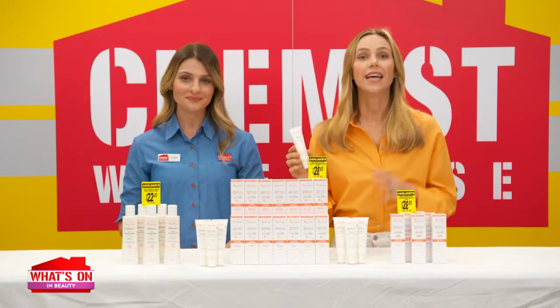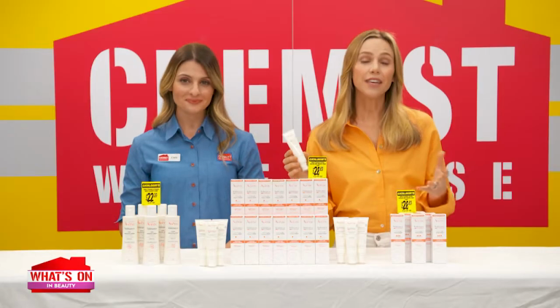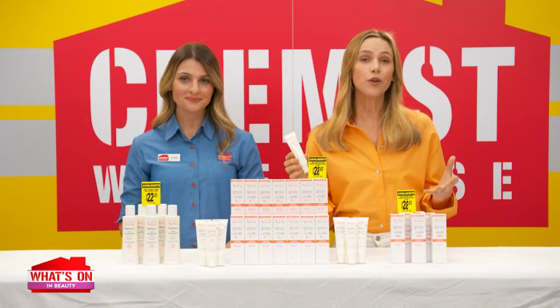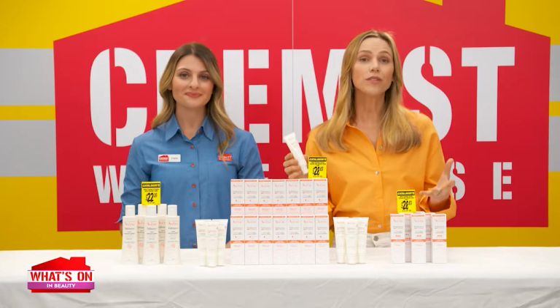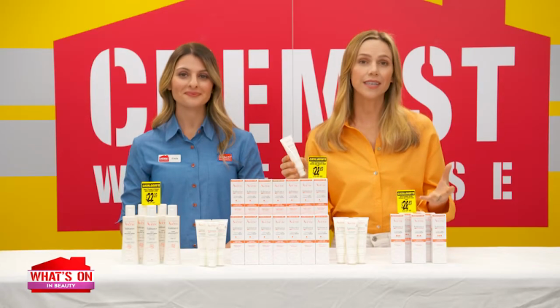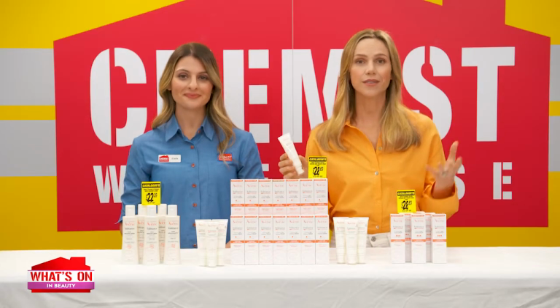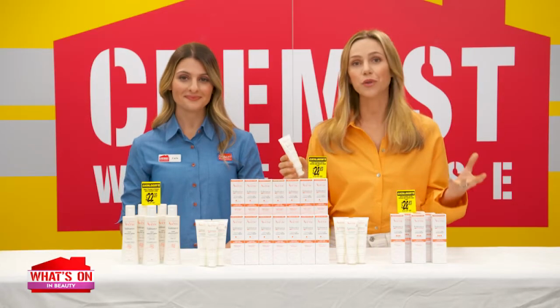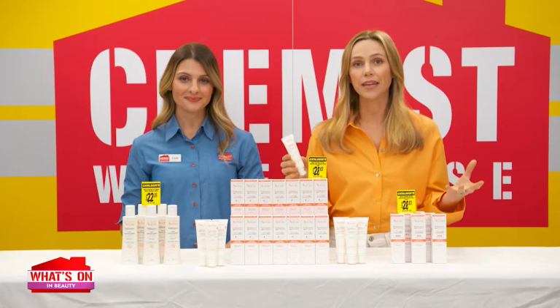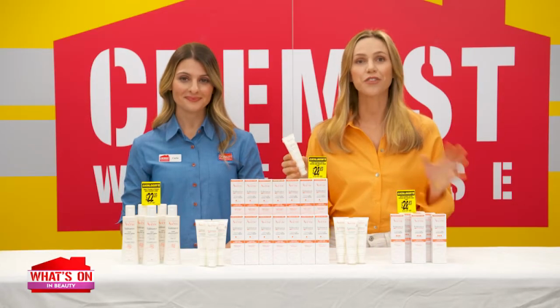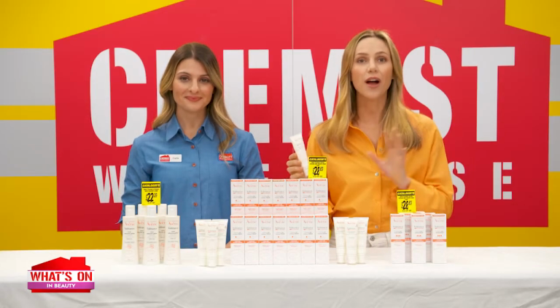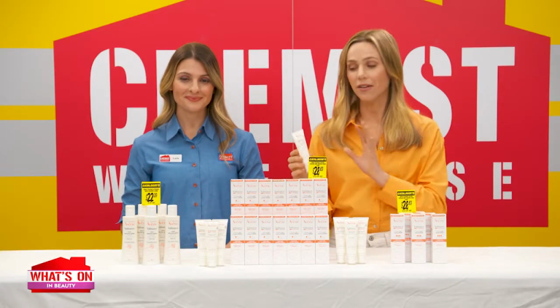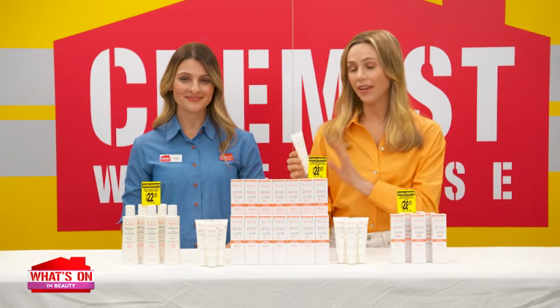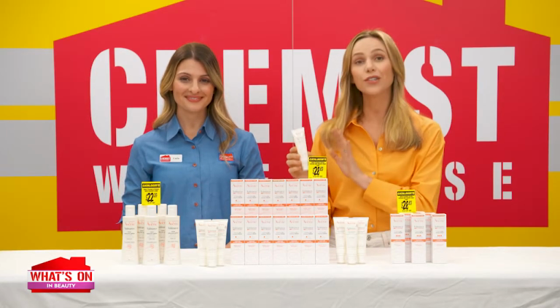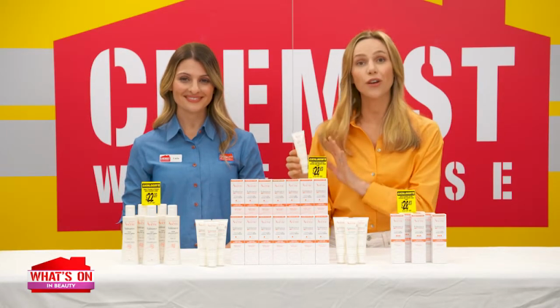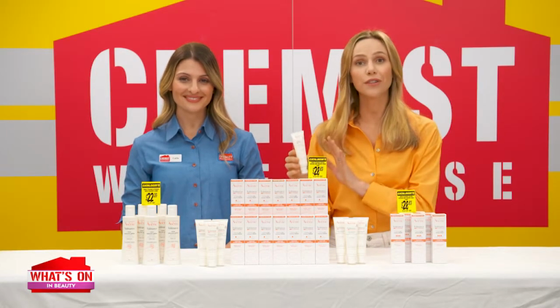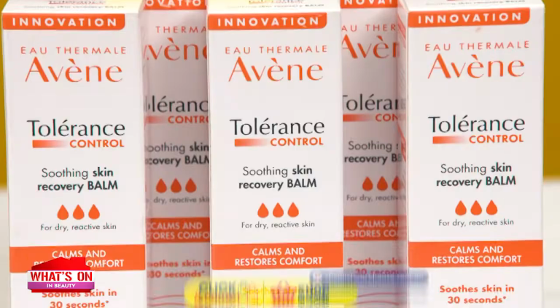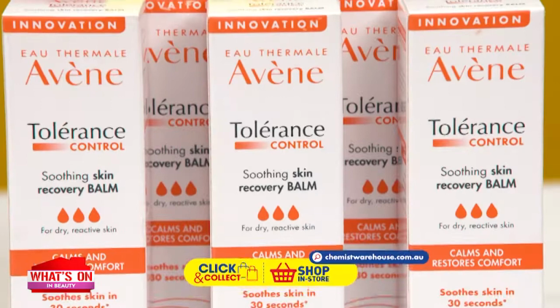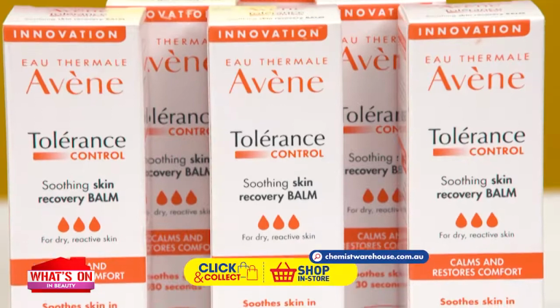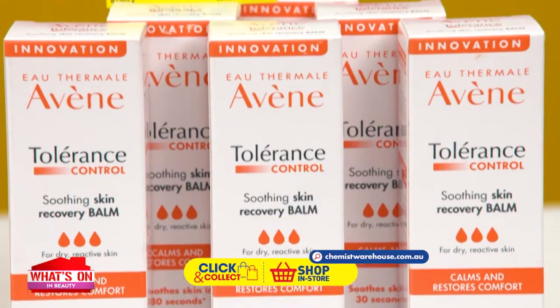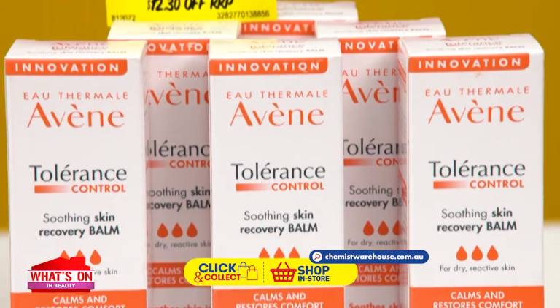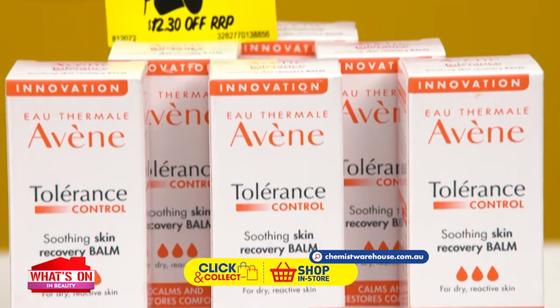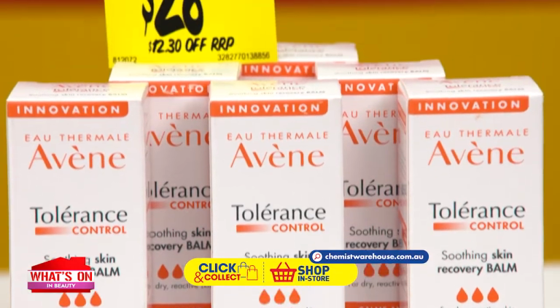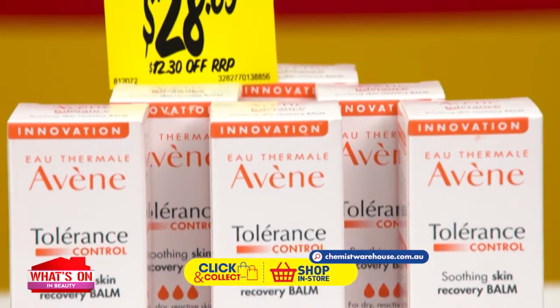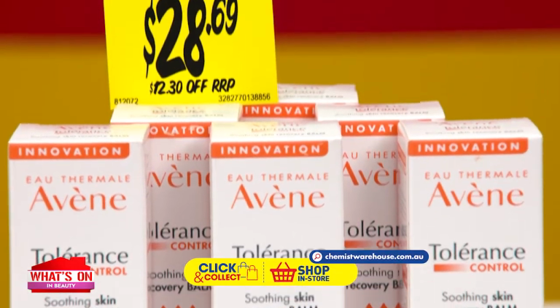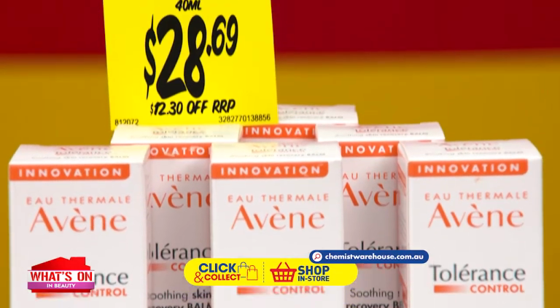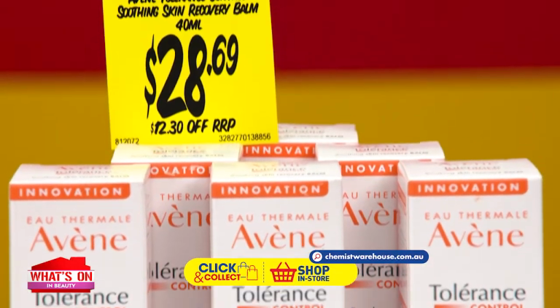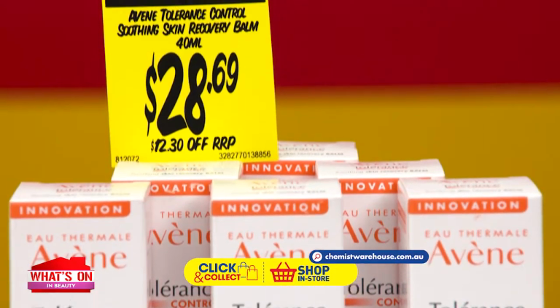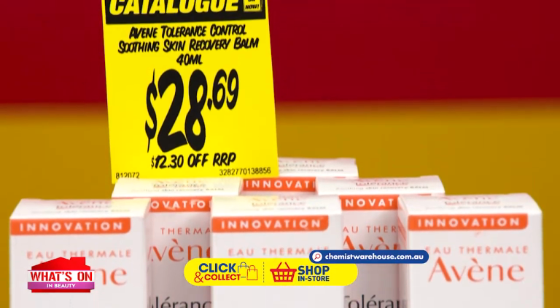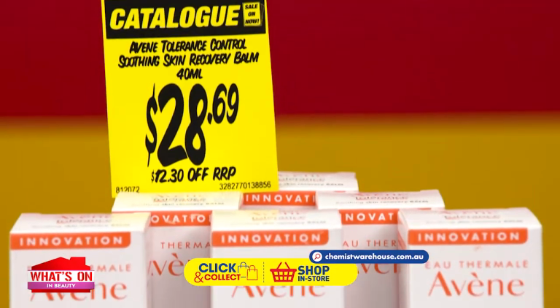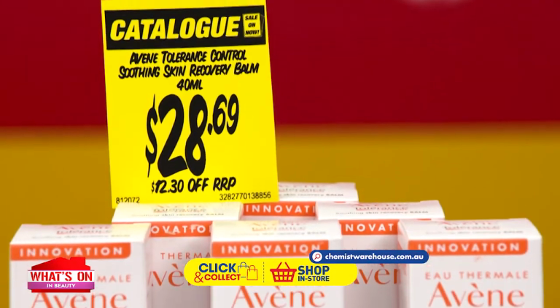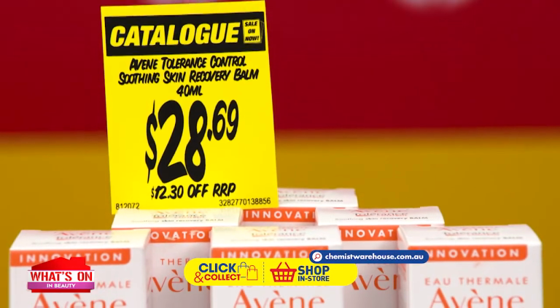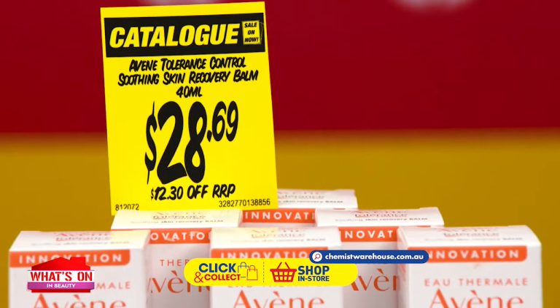Welcome news to people with hypersensitive skin. Give your skin some relief — try Avene Tolerance Control Soothing Skin Recovery Cream for just $28.69.